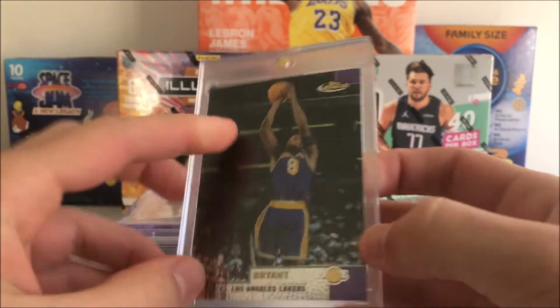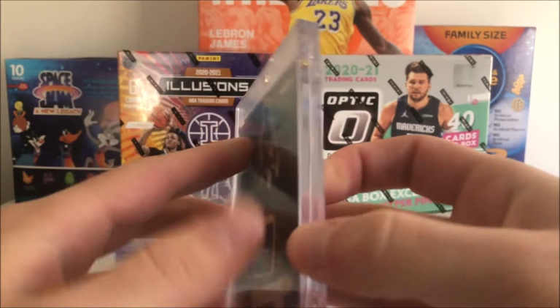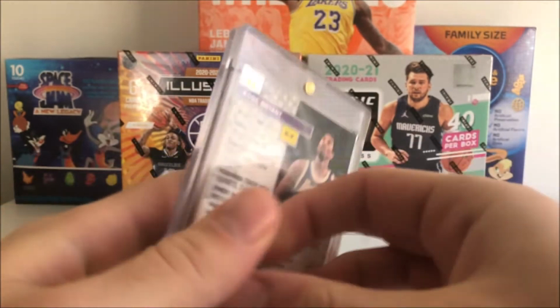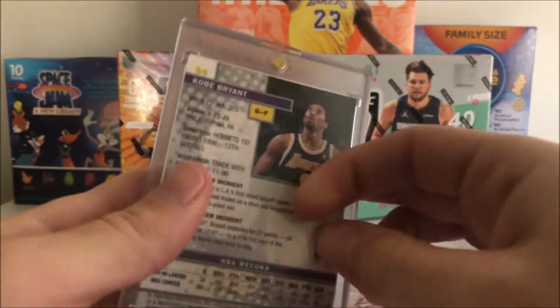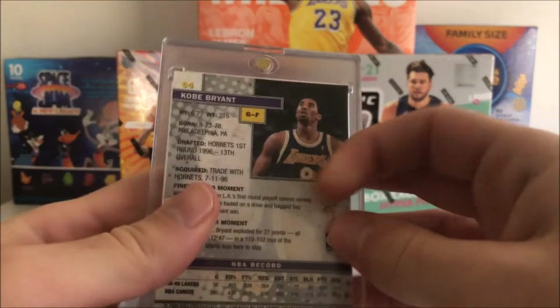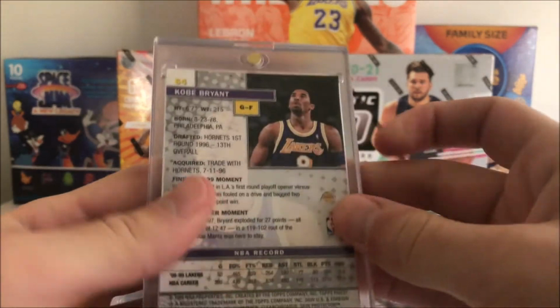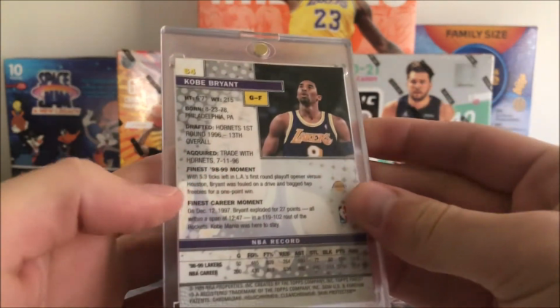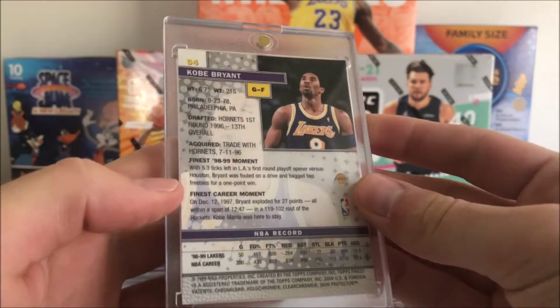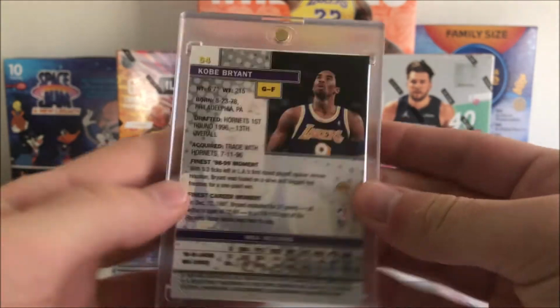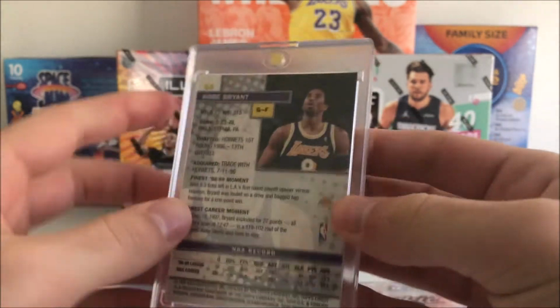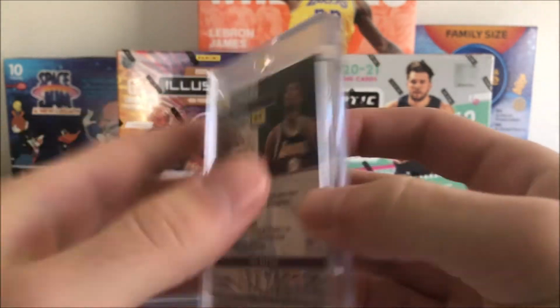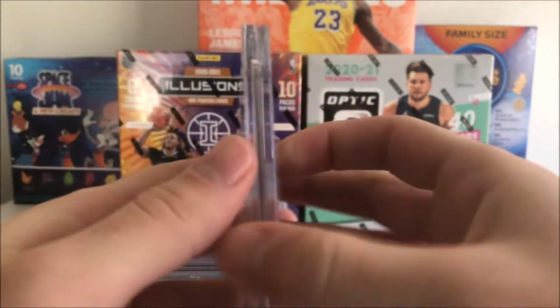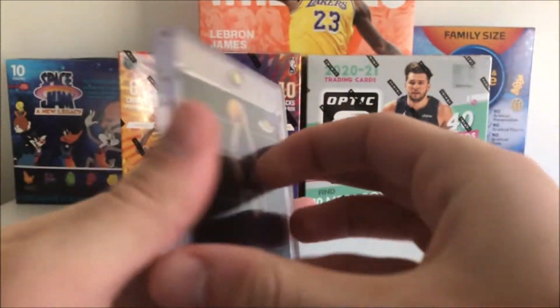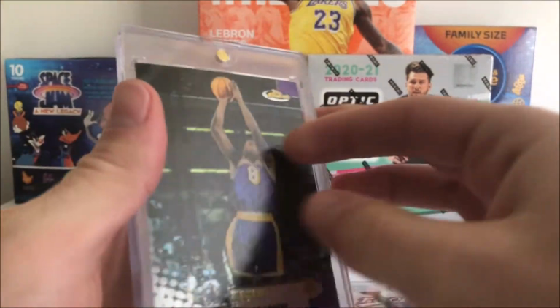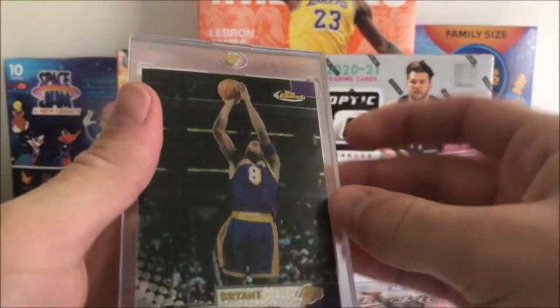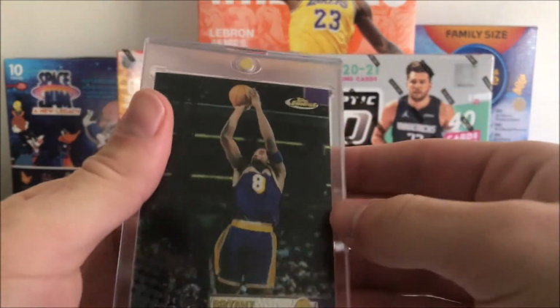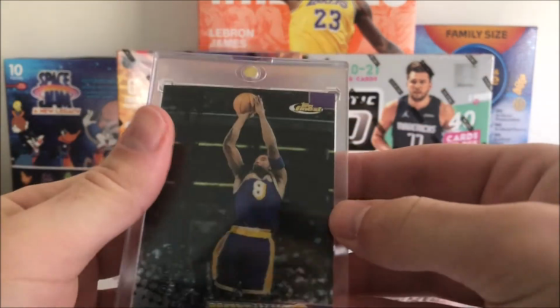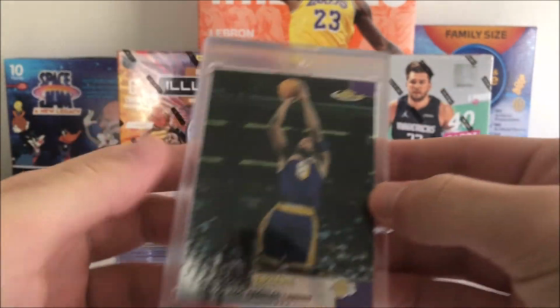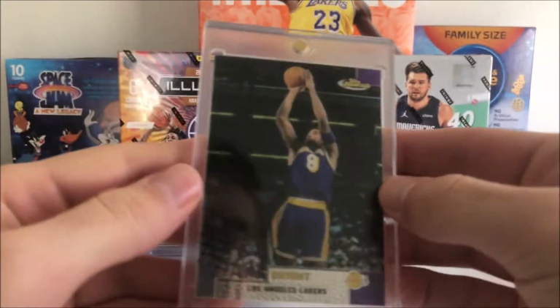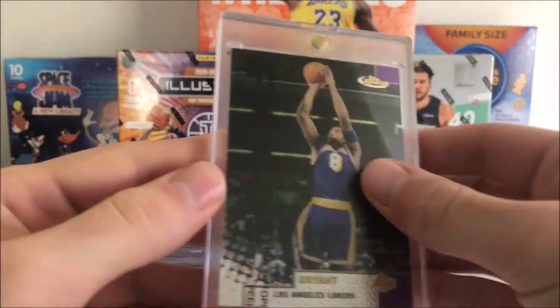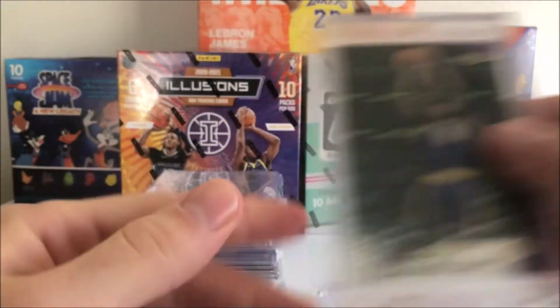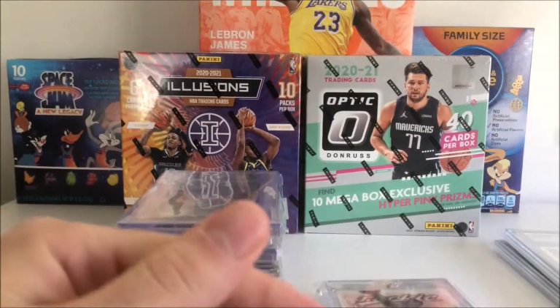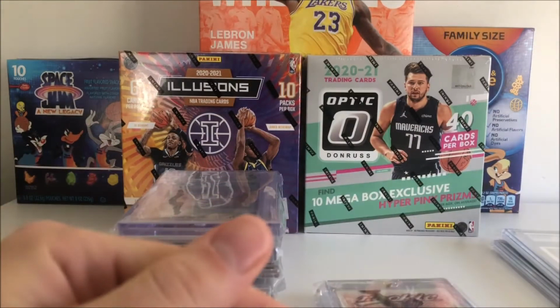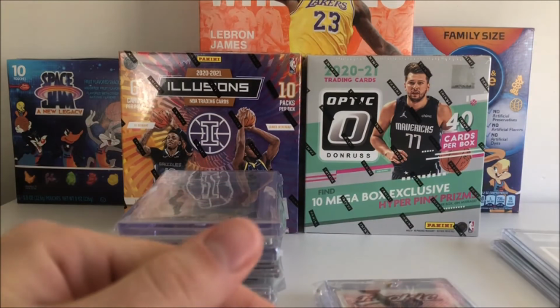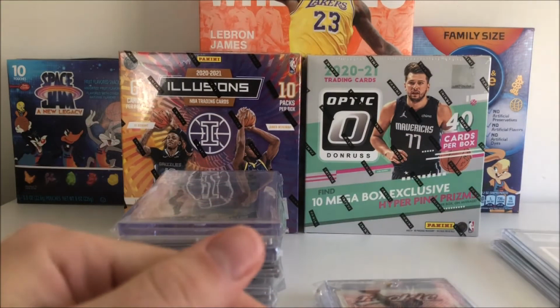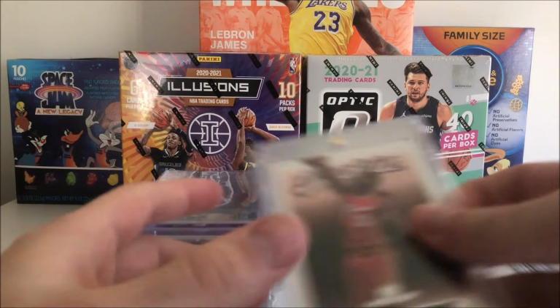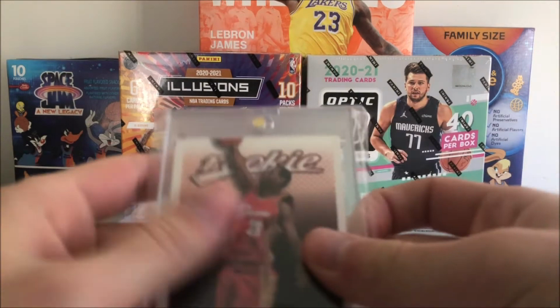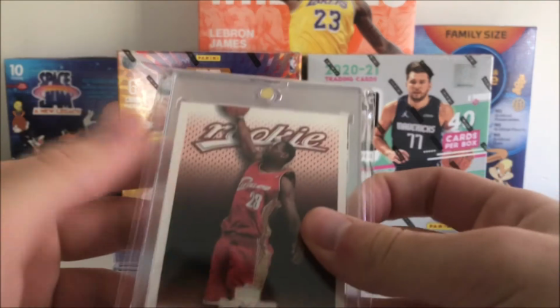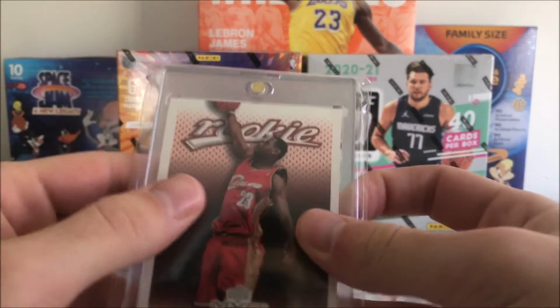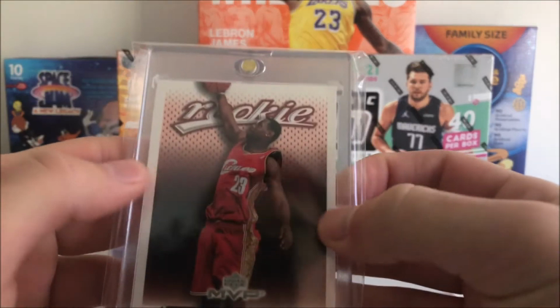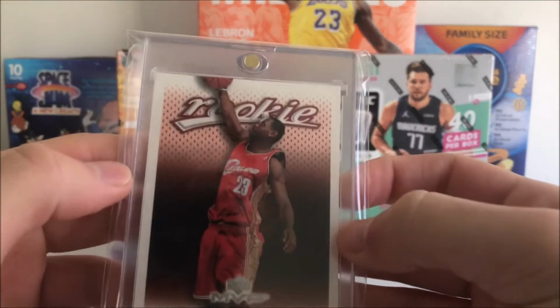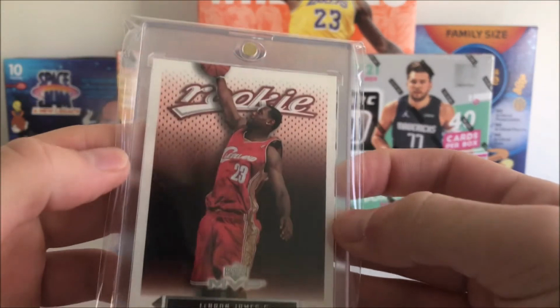We got this Topps Finest Kobe — very nice — and another Topps Finest Kobe for the collection. Rest in peace to the Mamba.